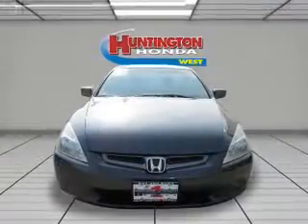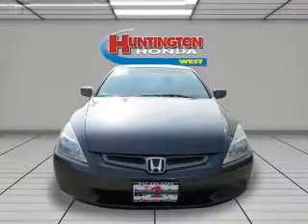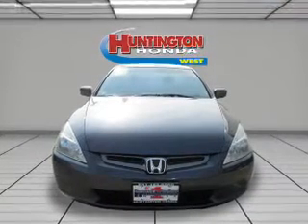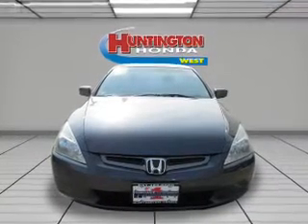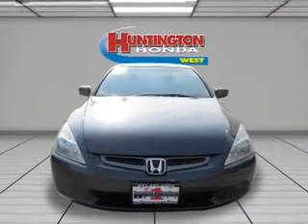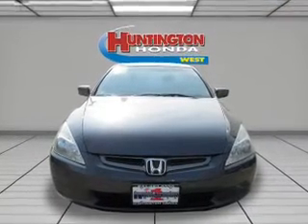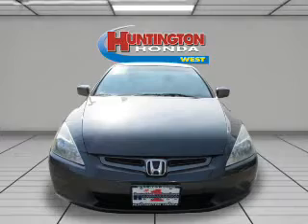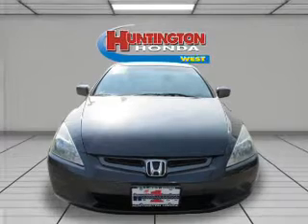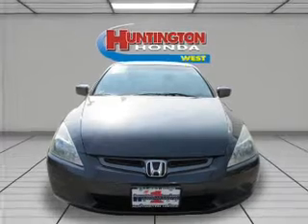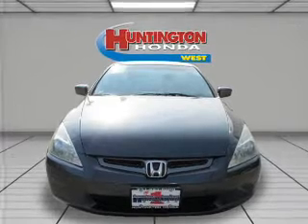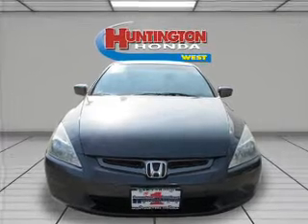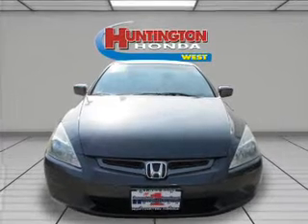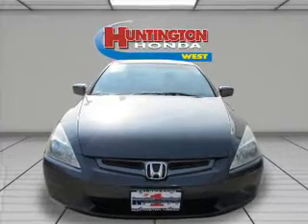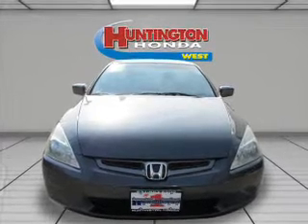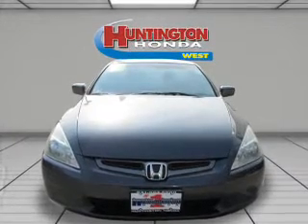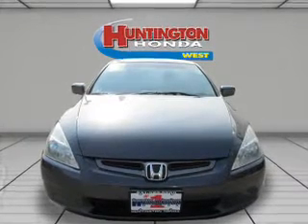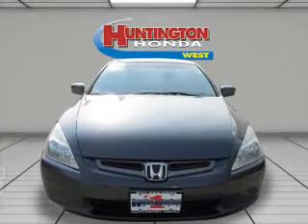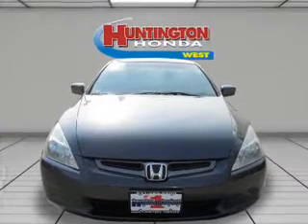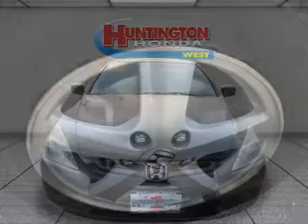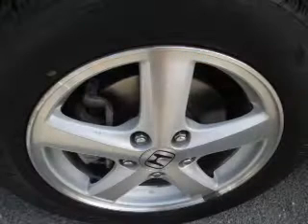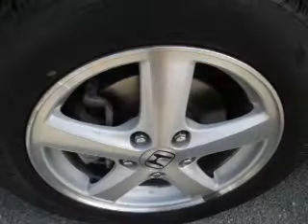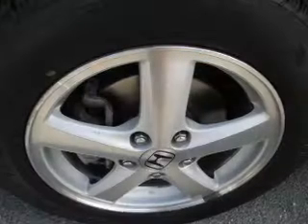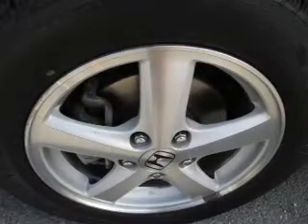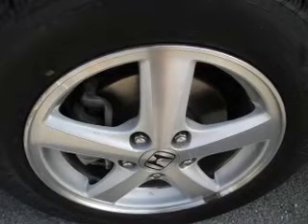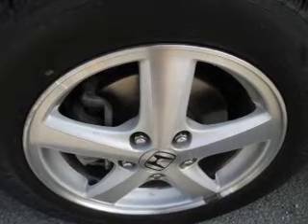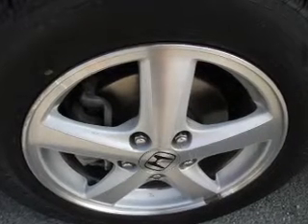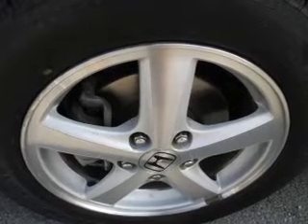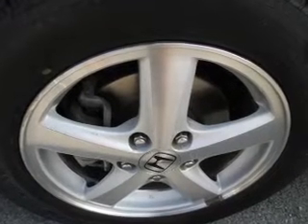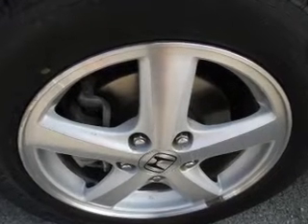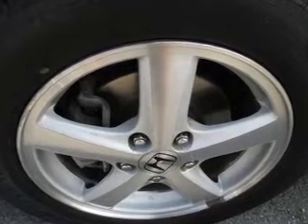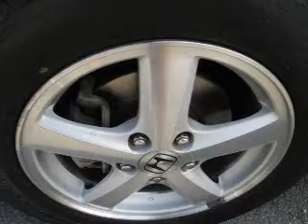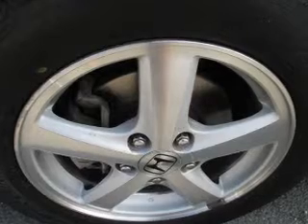Premium wheels give a more luxurious look. Anti-lock brakes help you bring your vehicle to a safe stop. Let the outside in with a power sunroof.